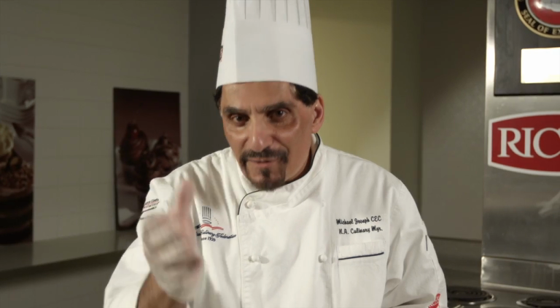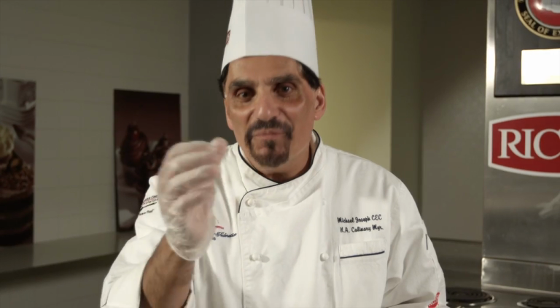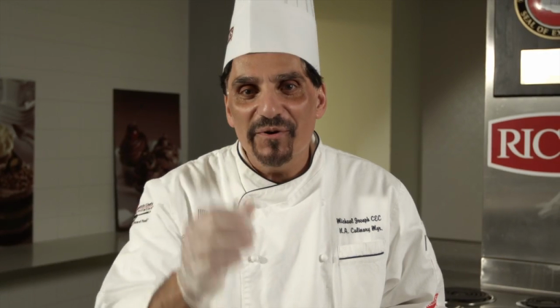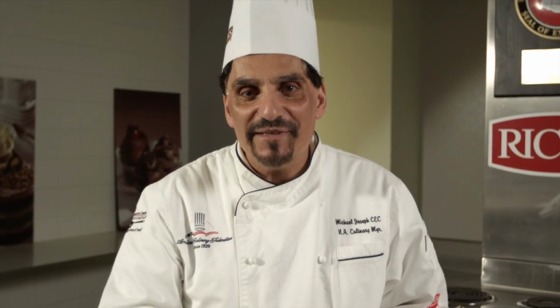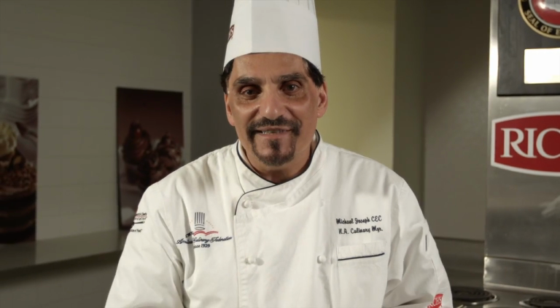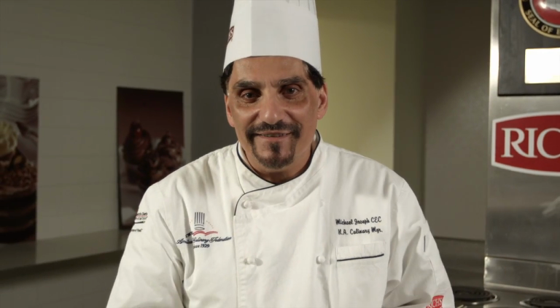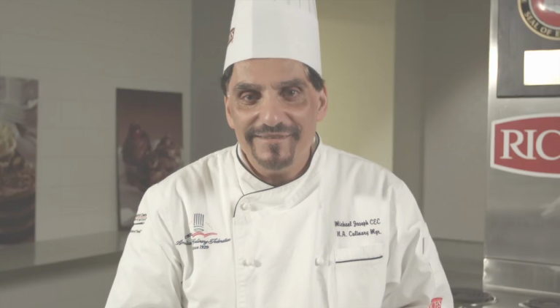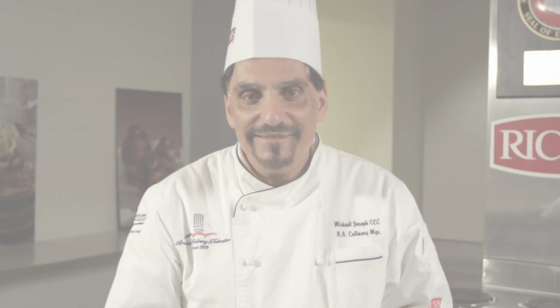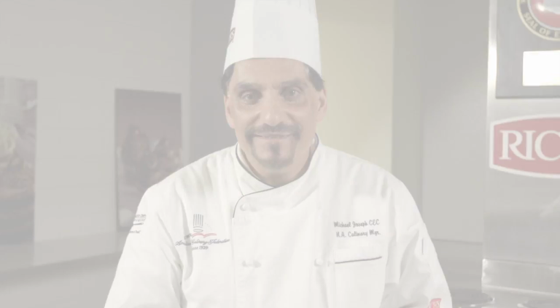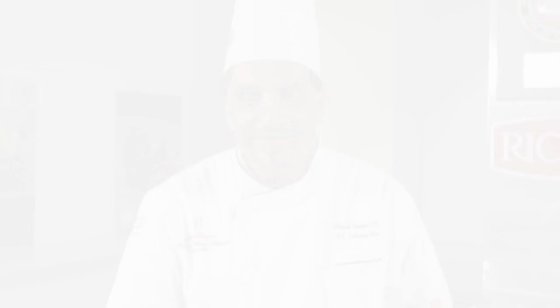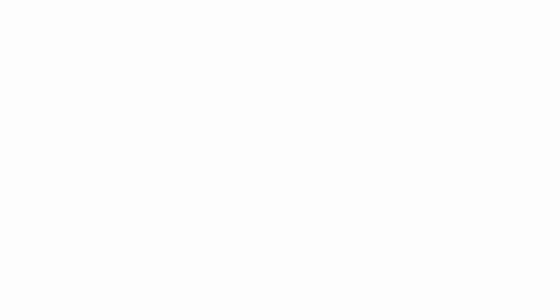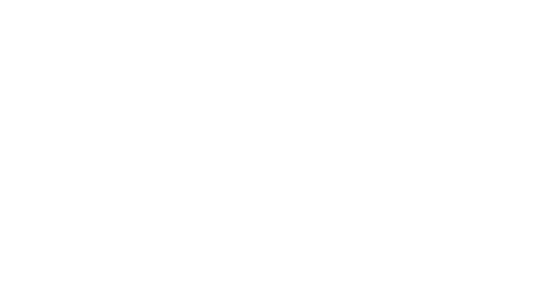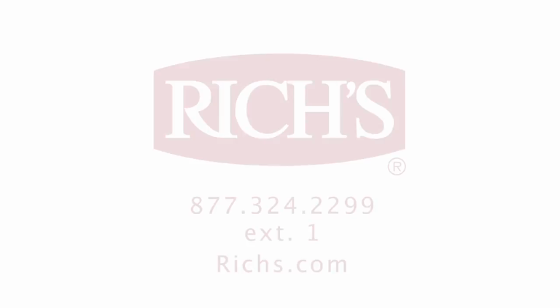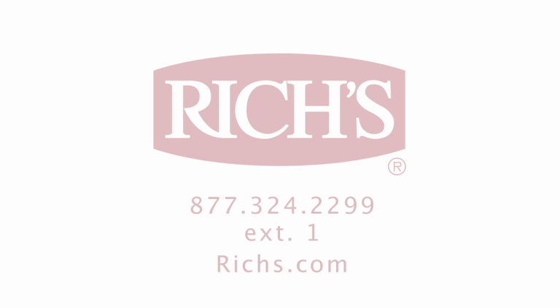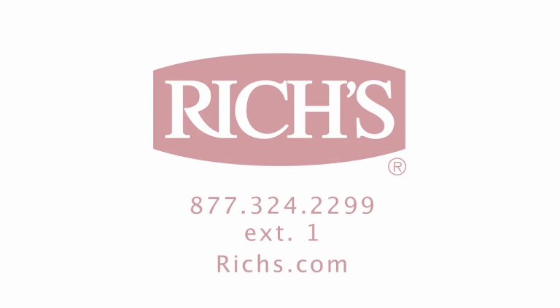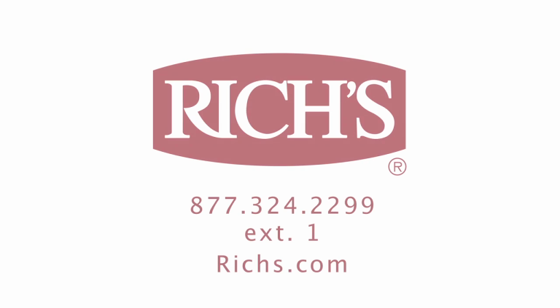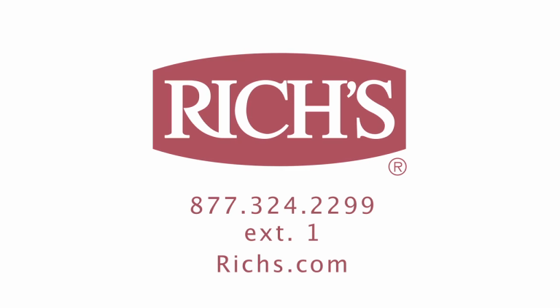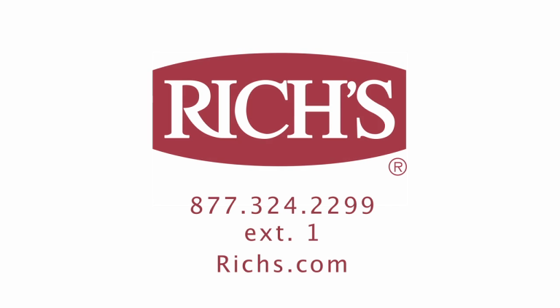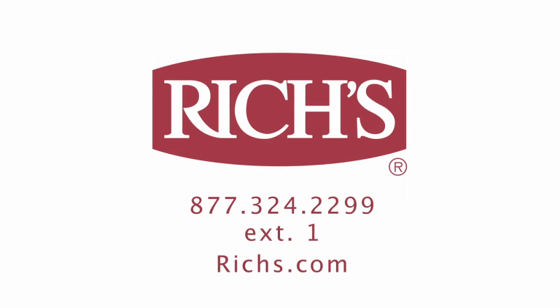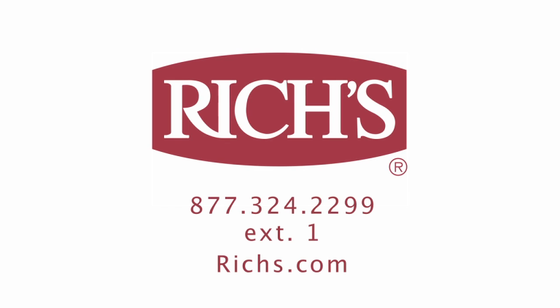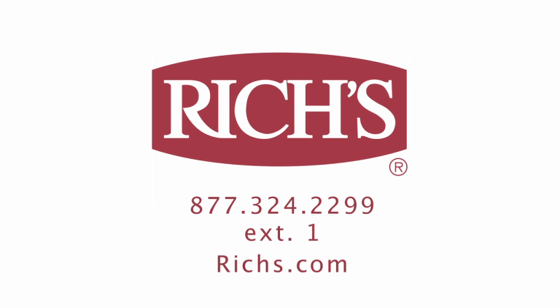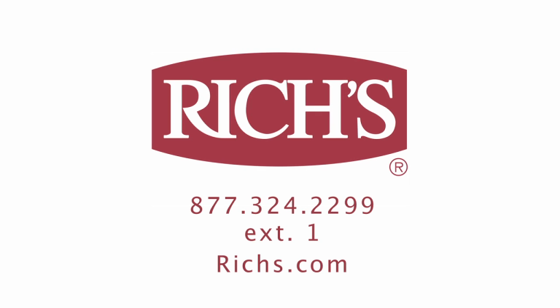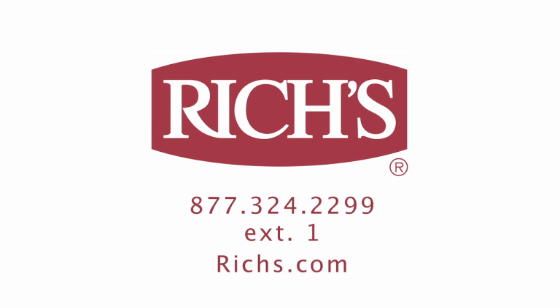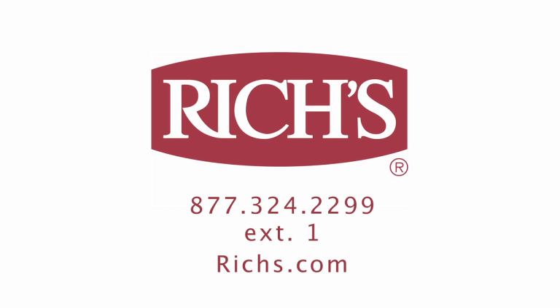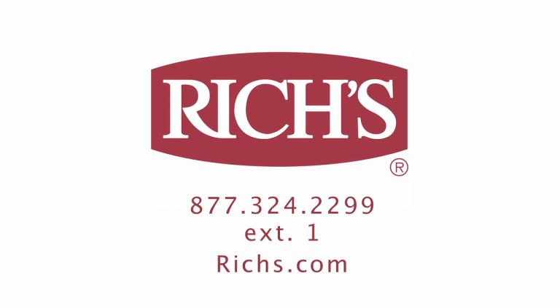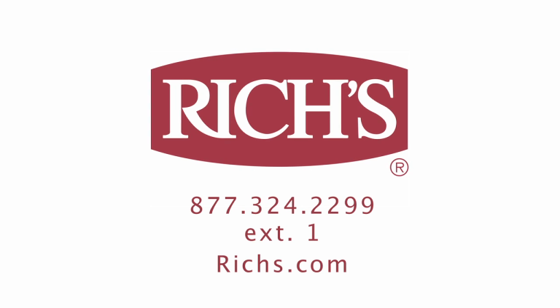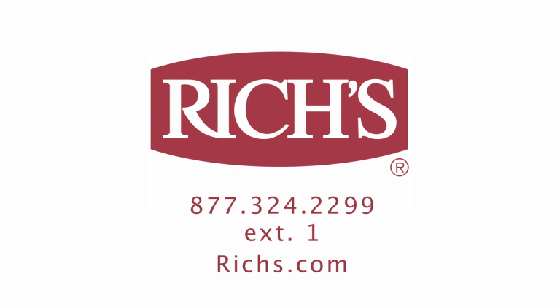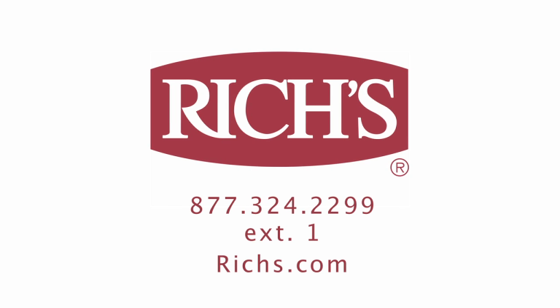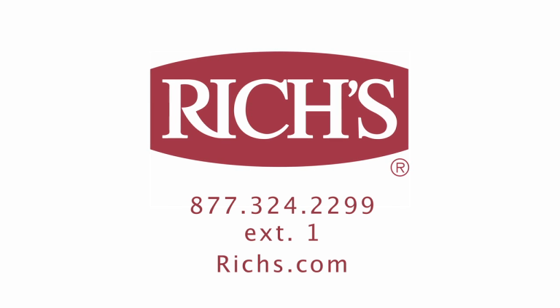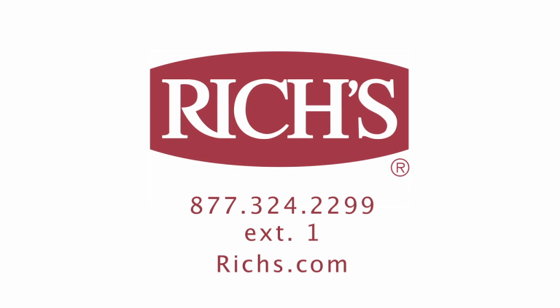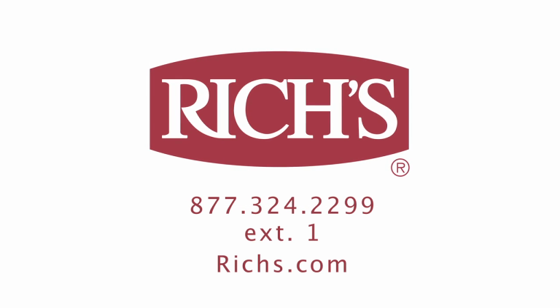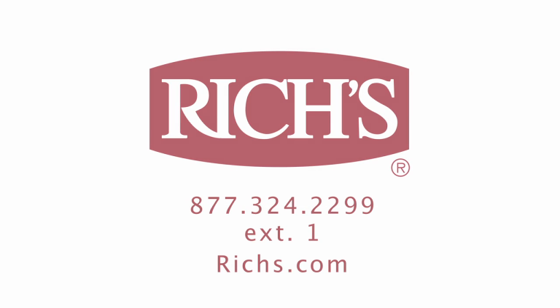Bon Appétit. For more information, contact us at riches.com.